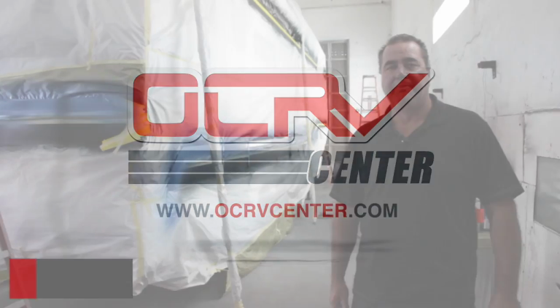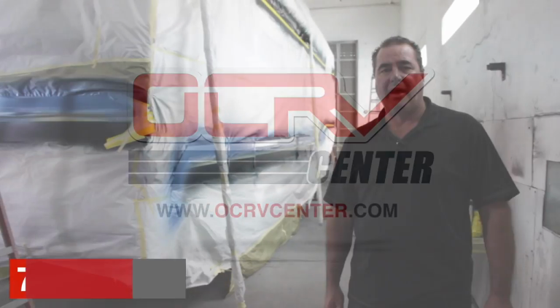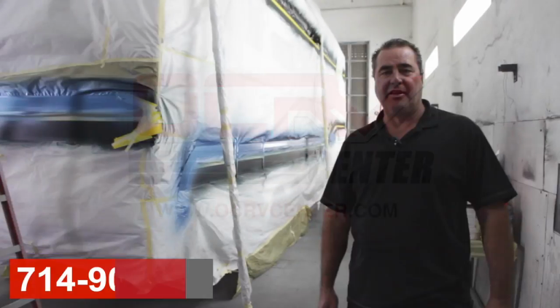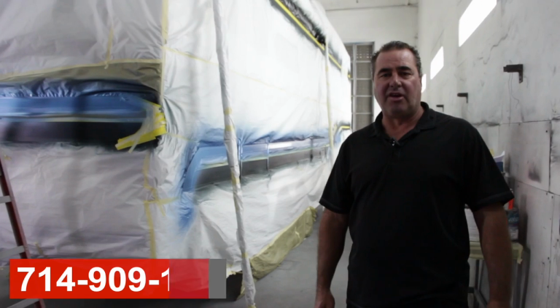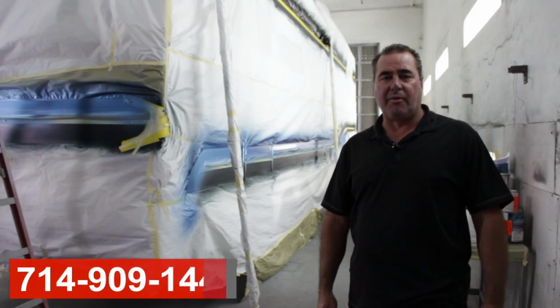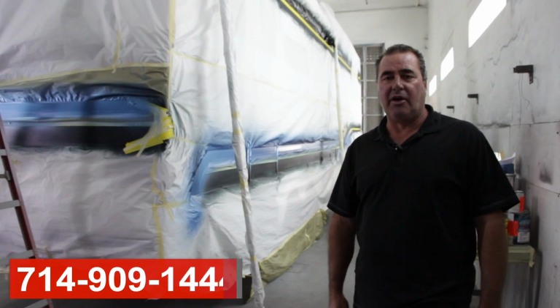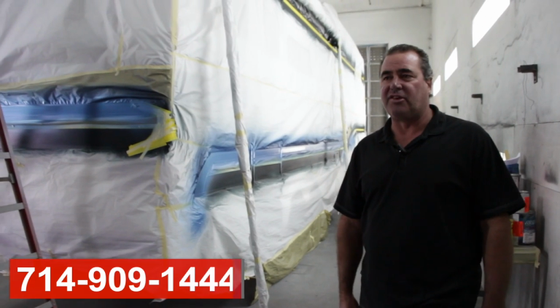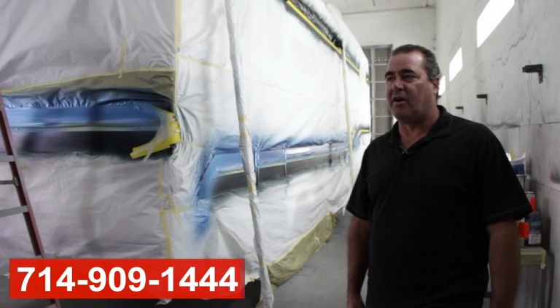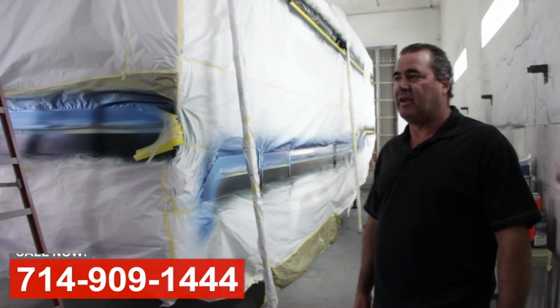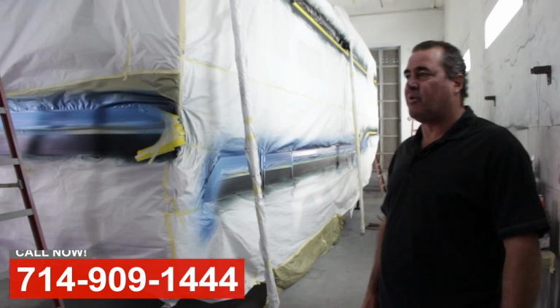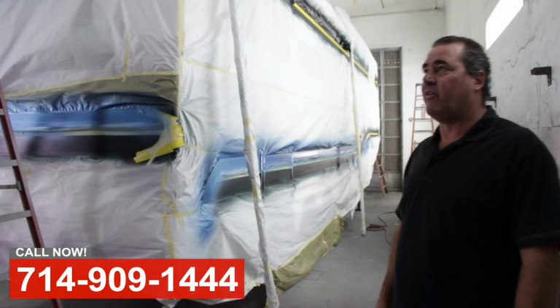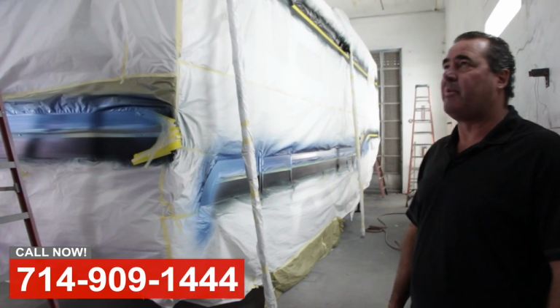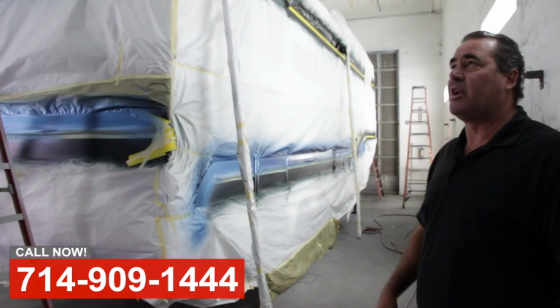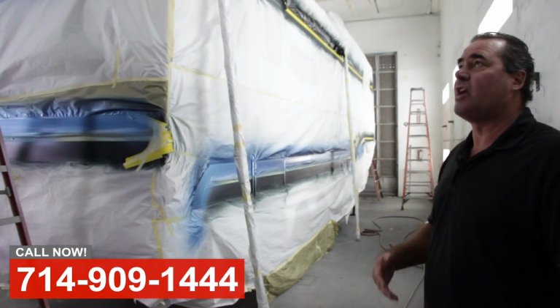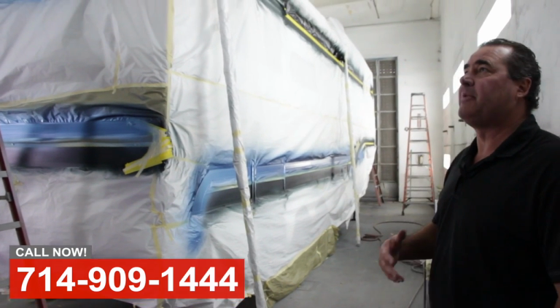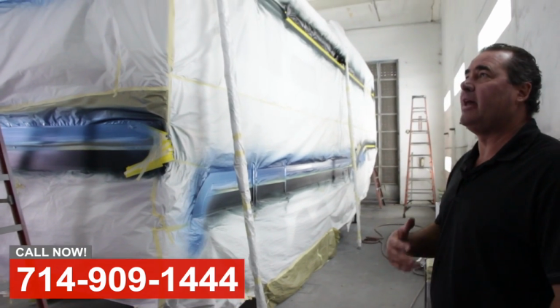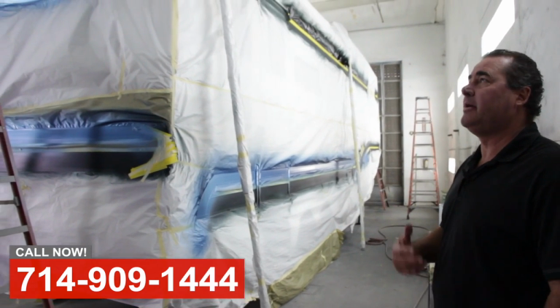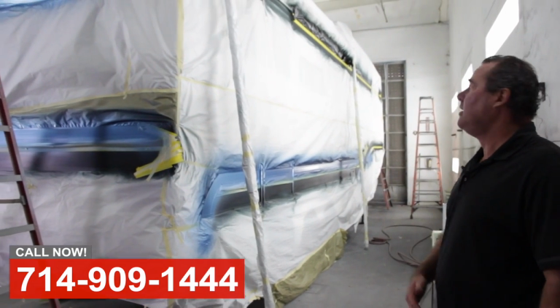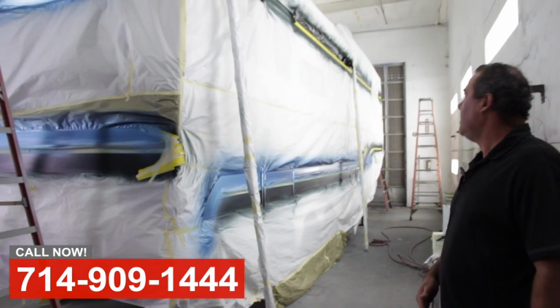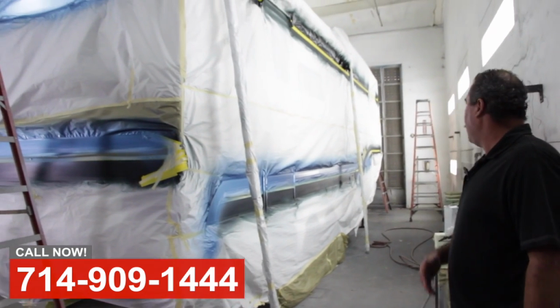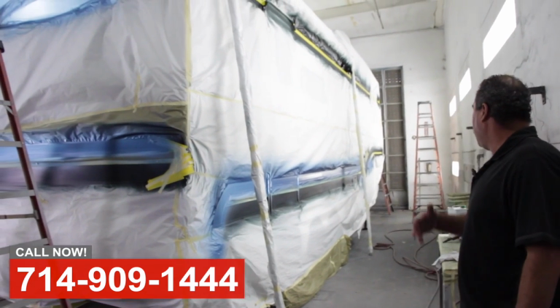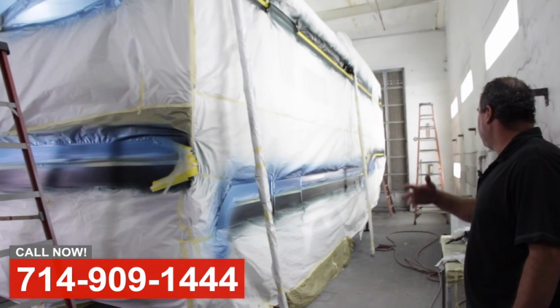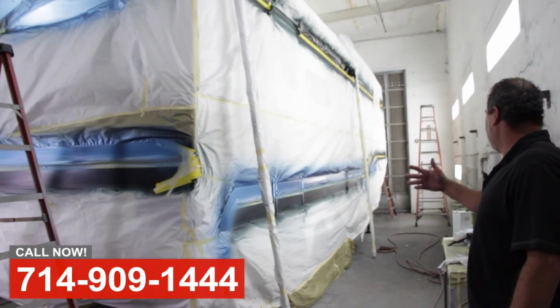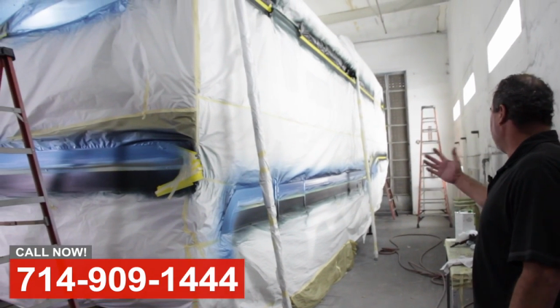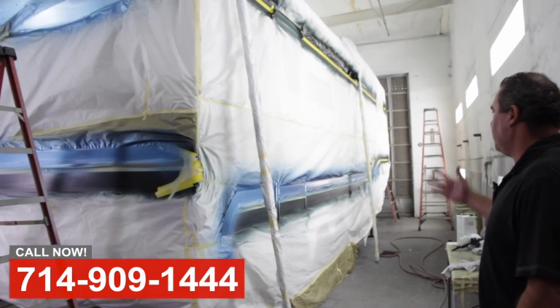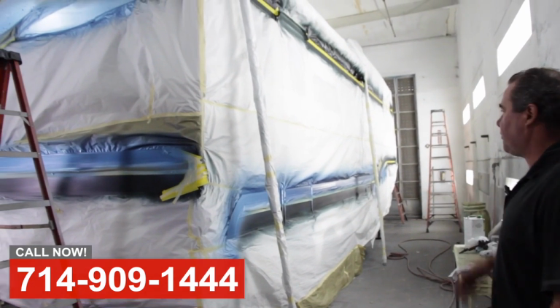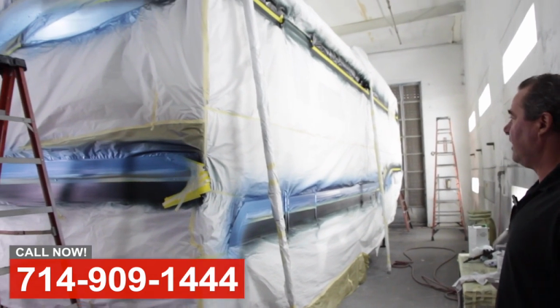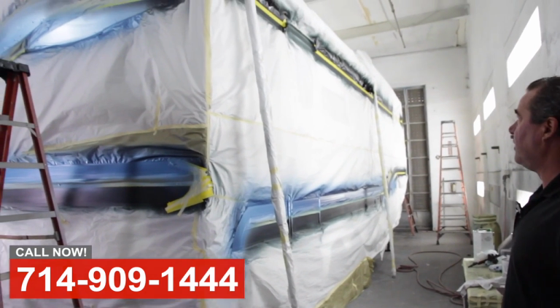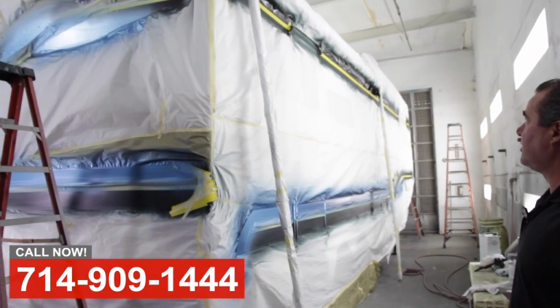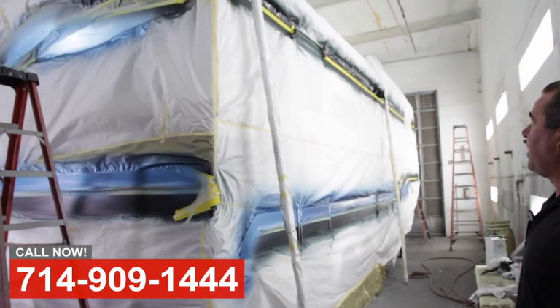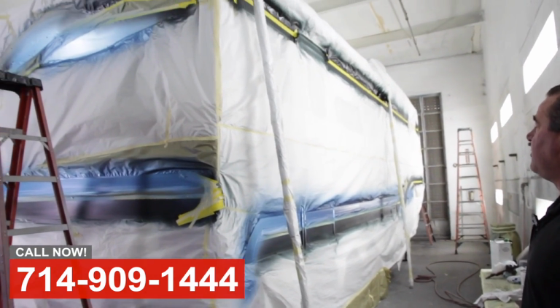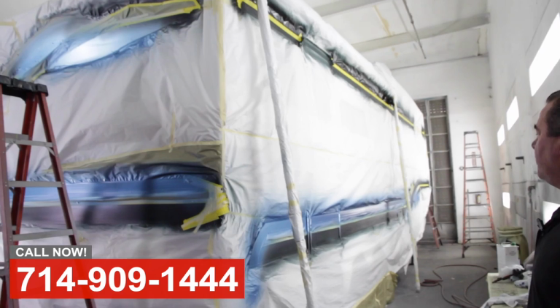Hi, this is Art with OCRV. We're over at the body shop today. Here's a fifth wheel trailer in the spray booth.